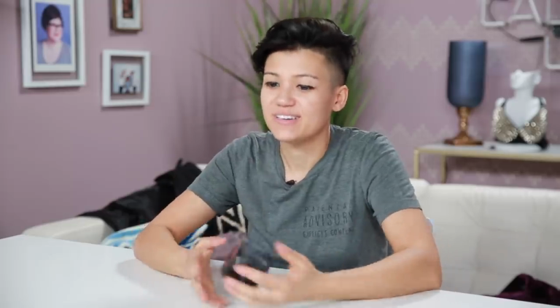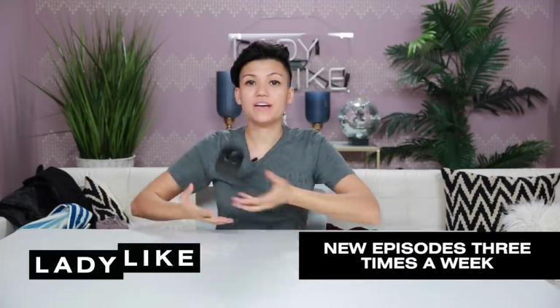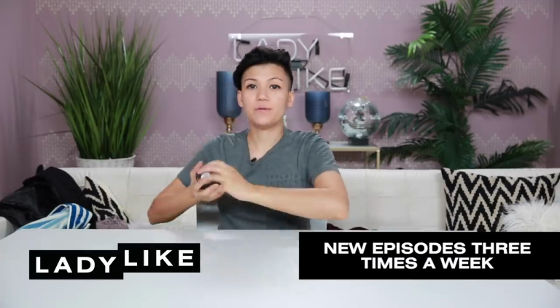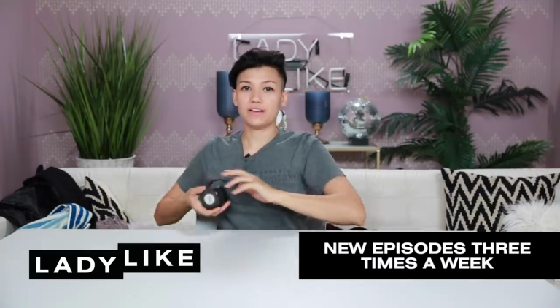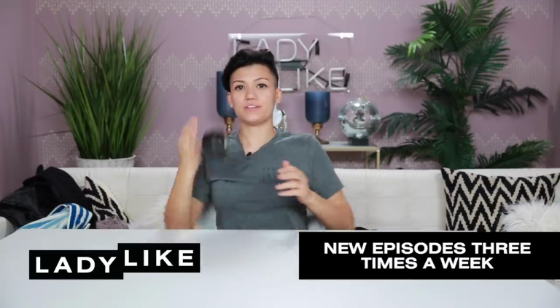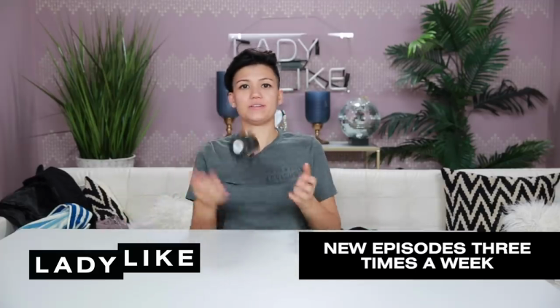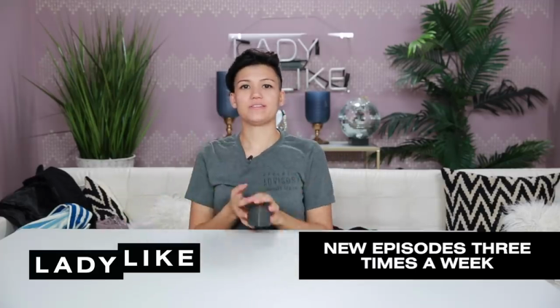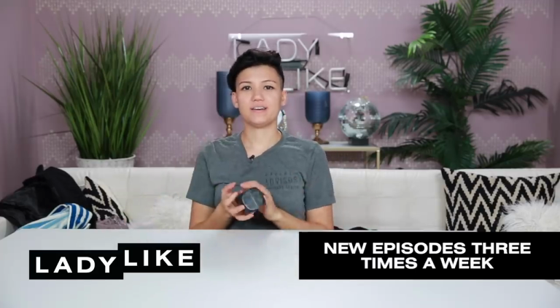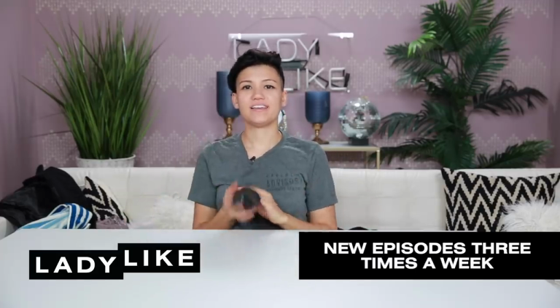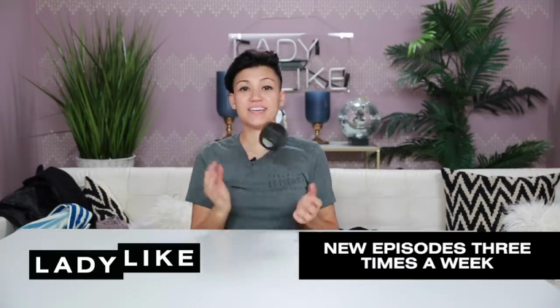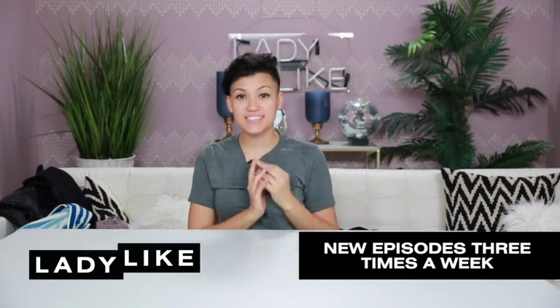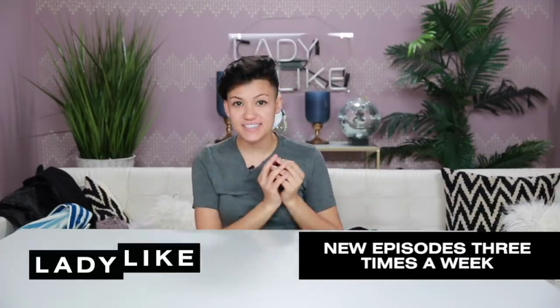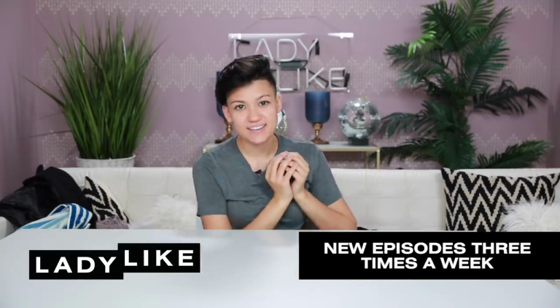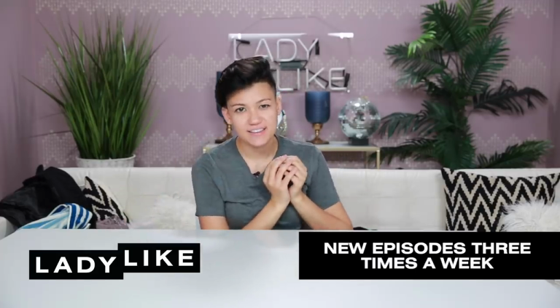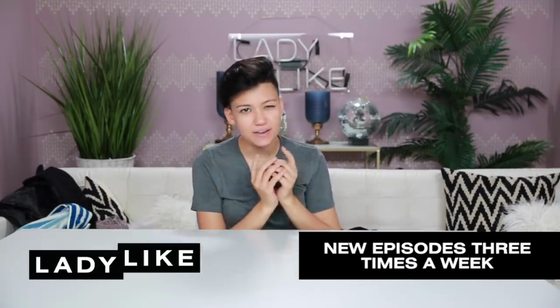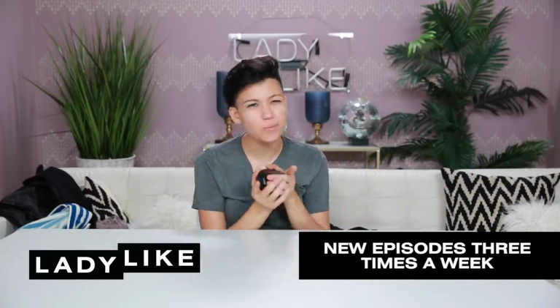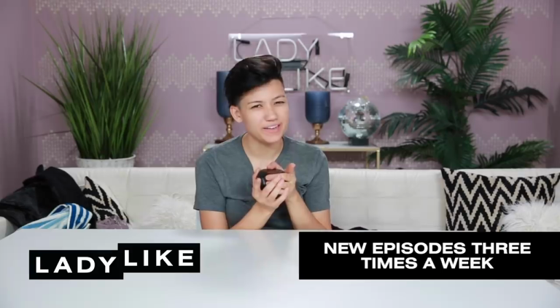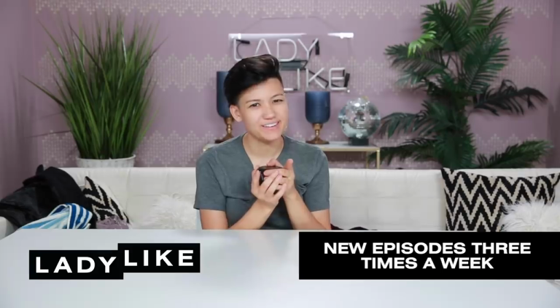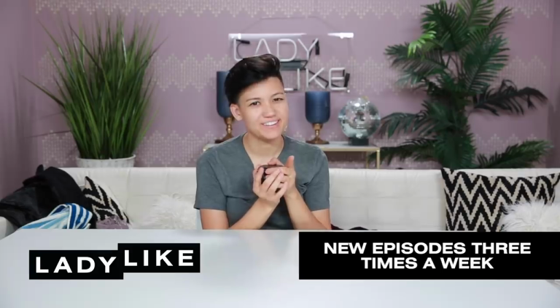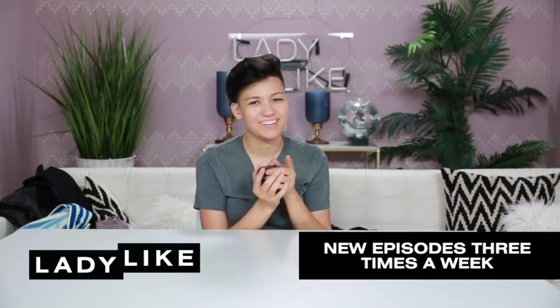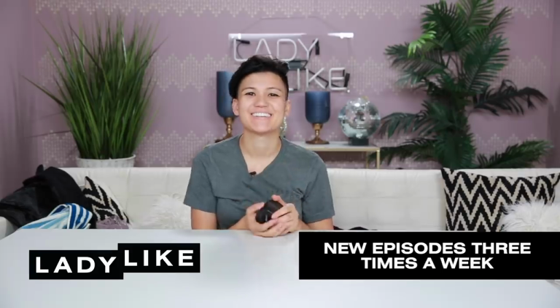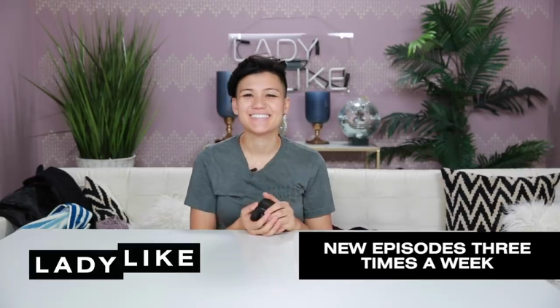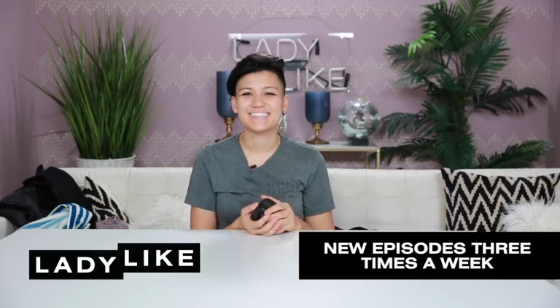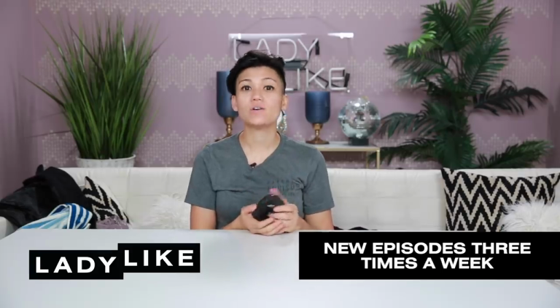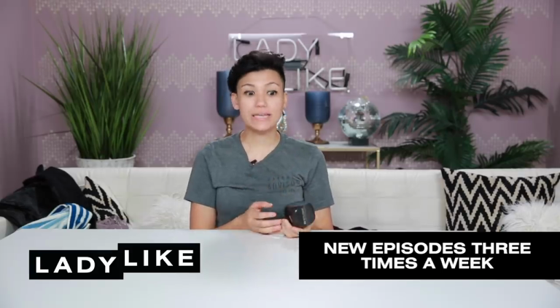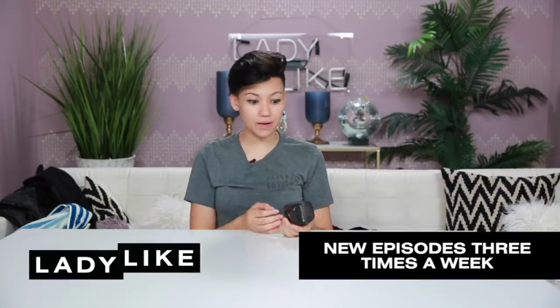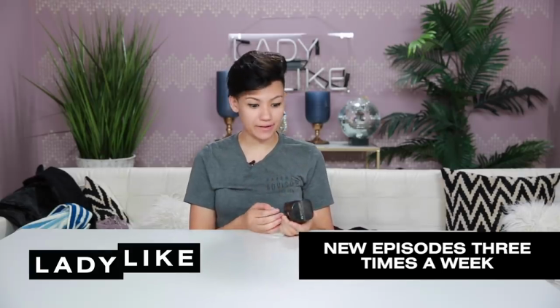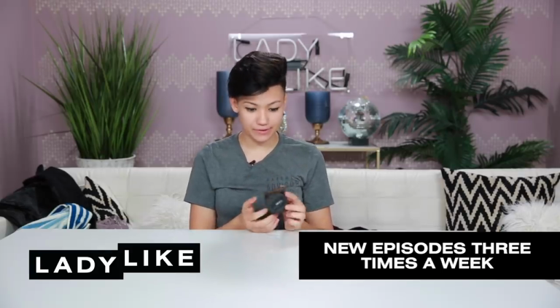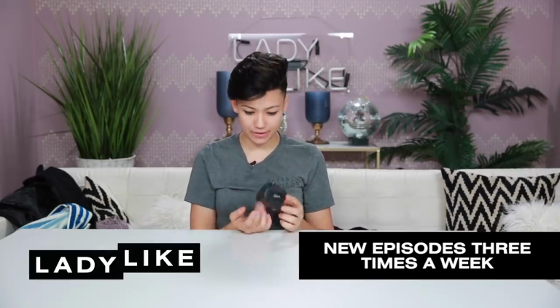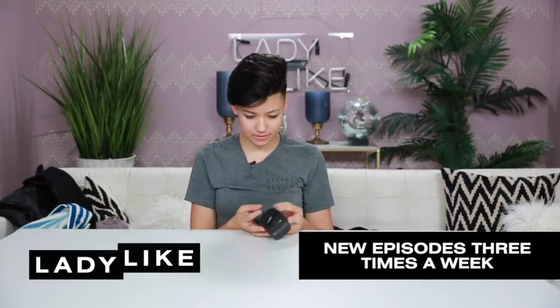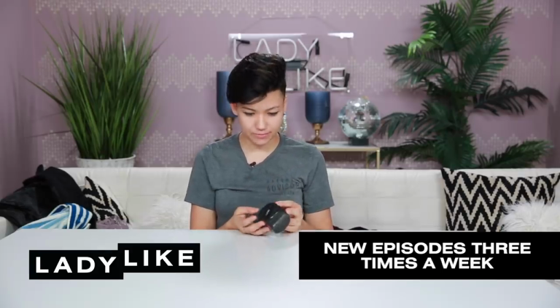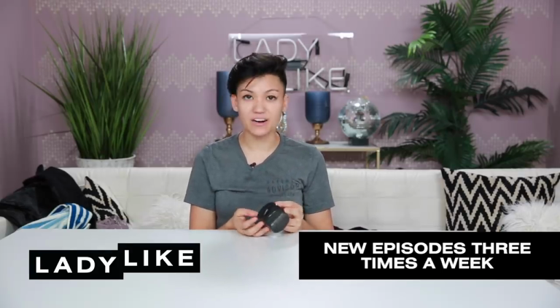DIY hair gels — lady tested, lady homemade. Or lady pomade. That's even better.